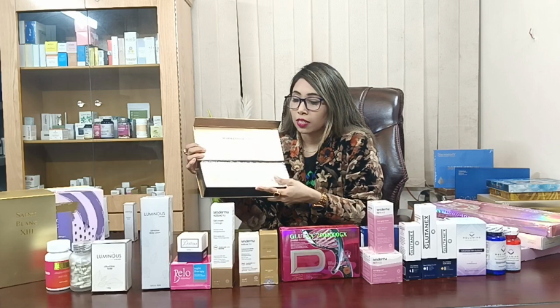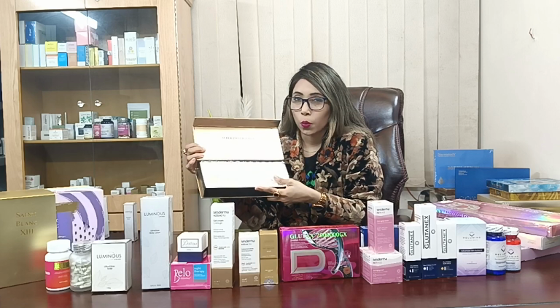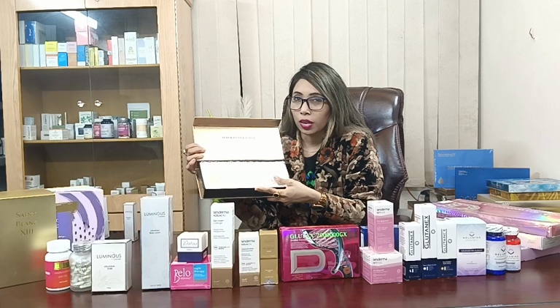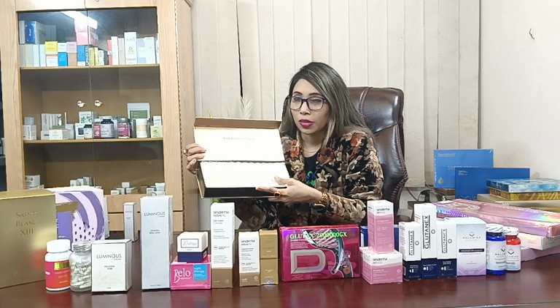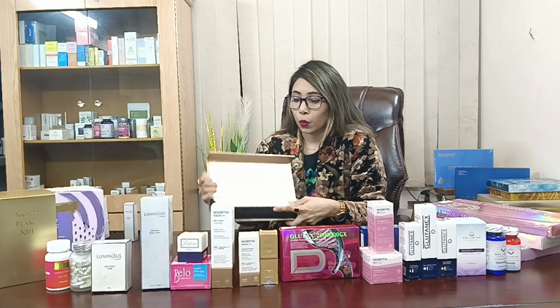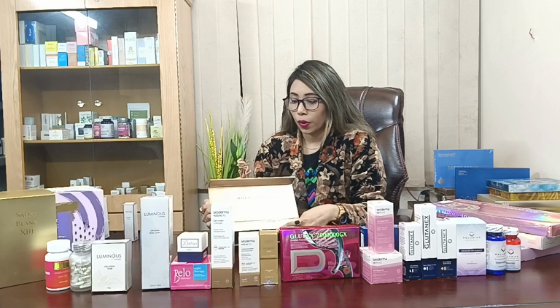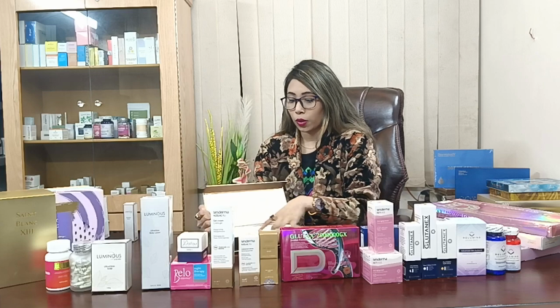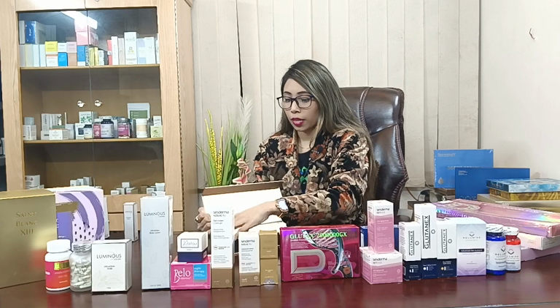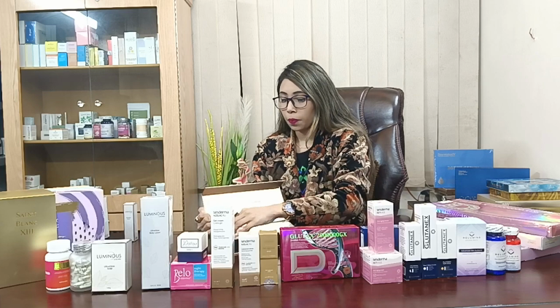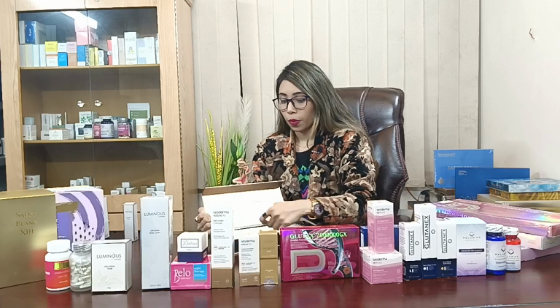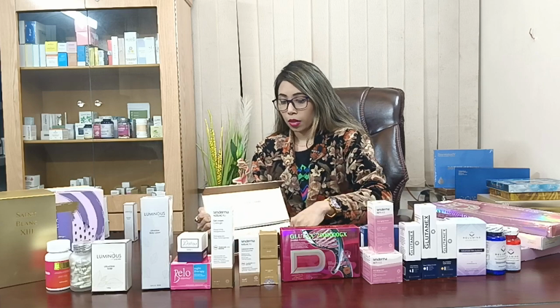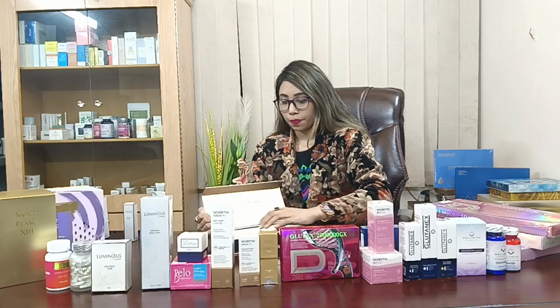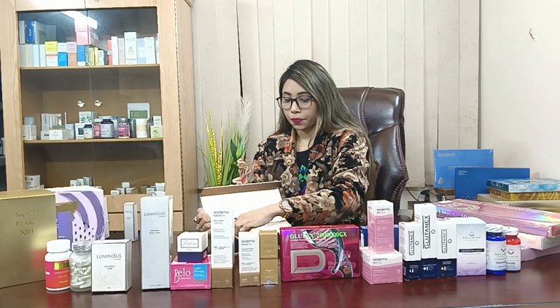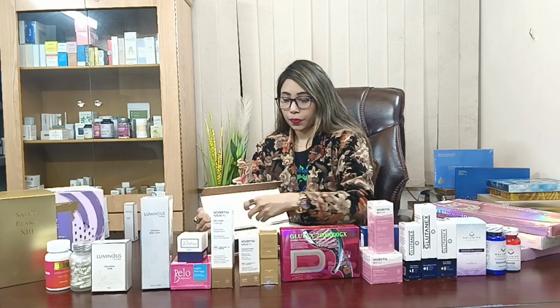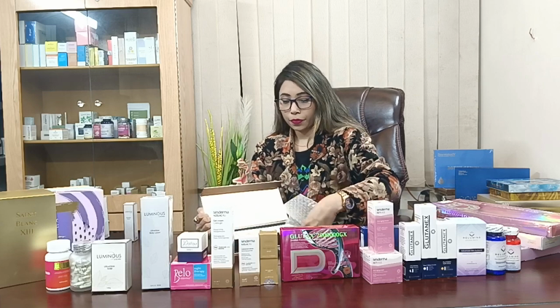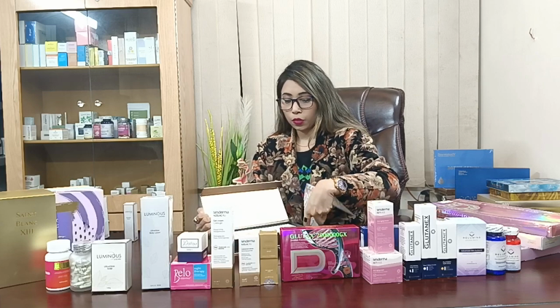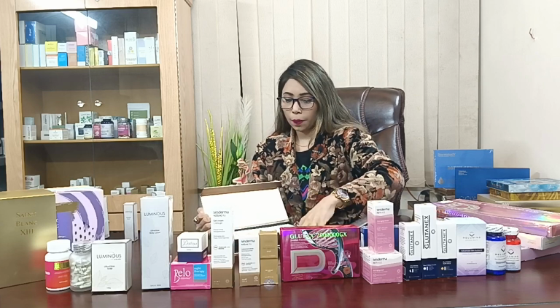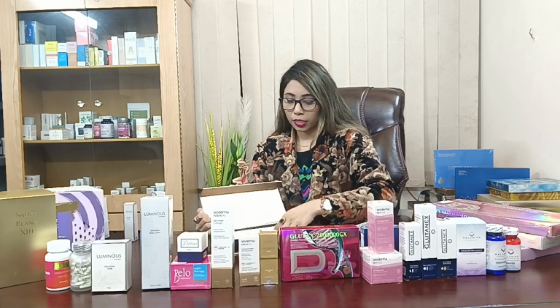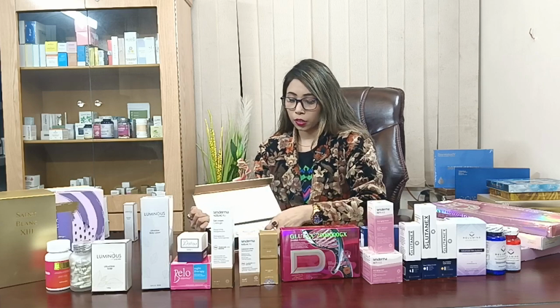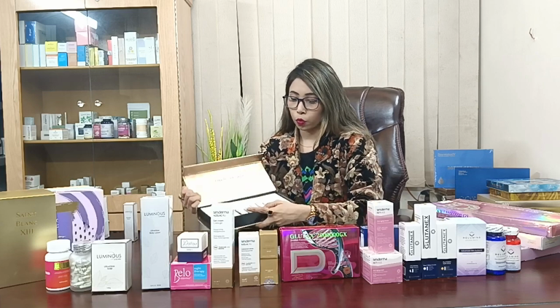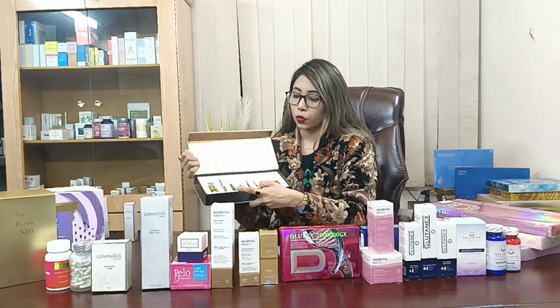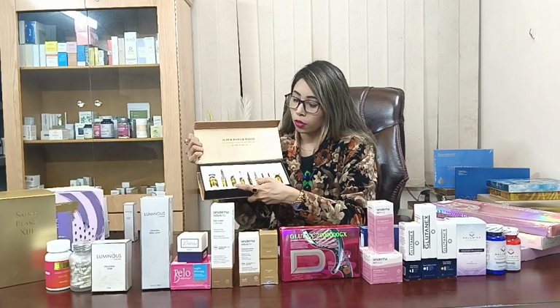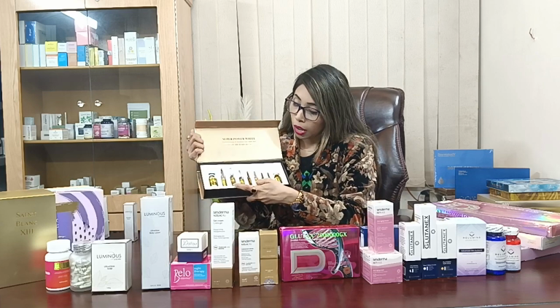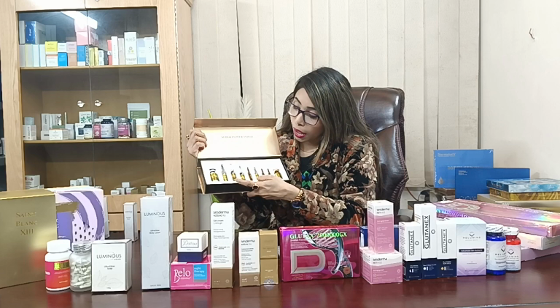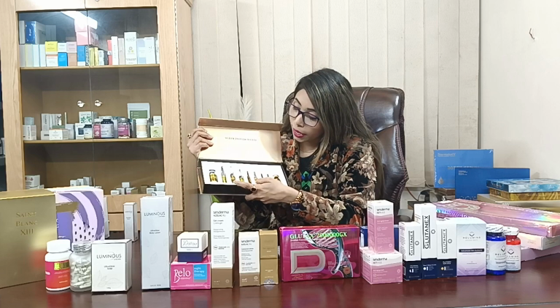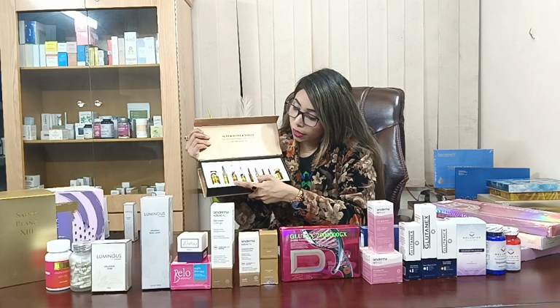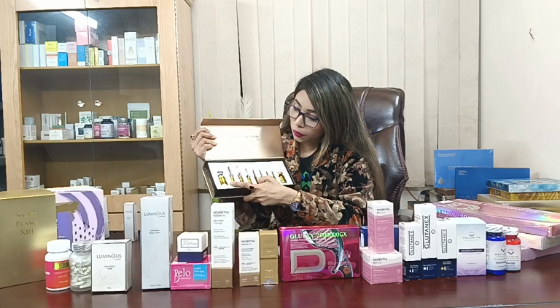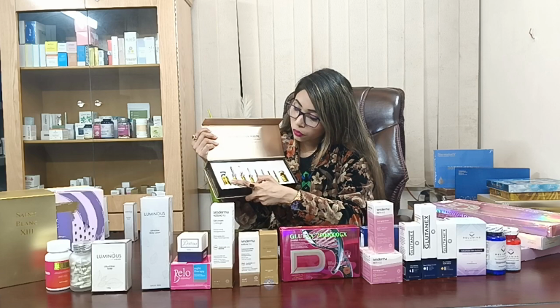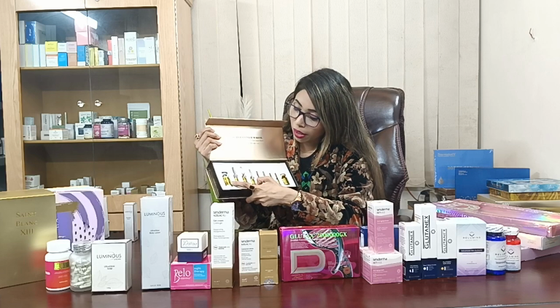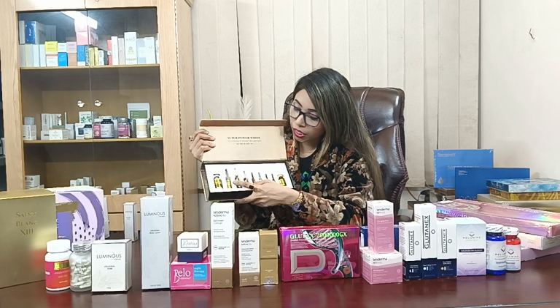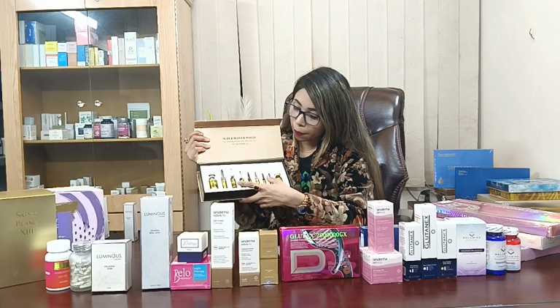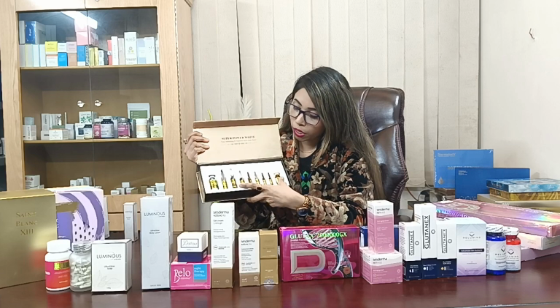Let's open it. It's very nice. And here we can see that there is a vial and an ampoule inside.